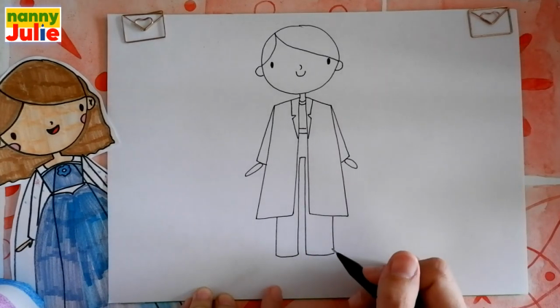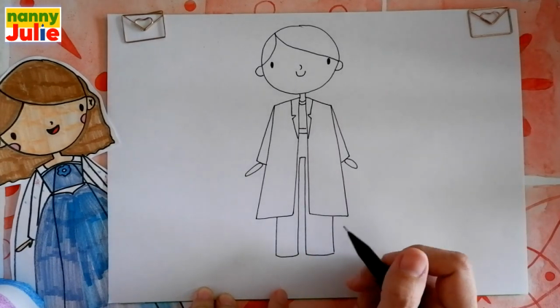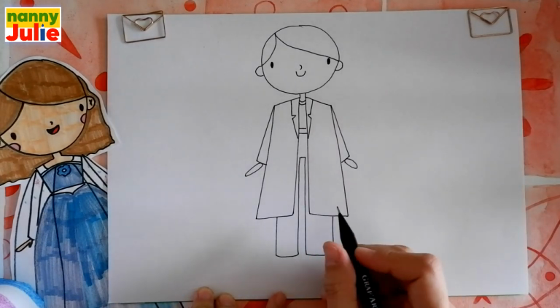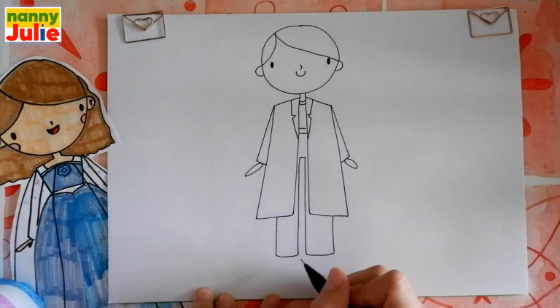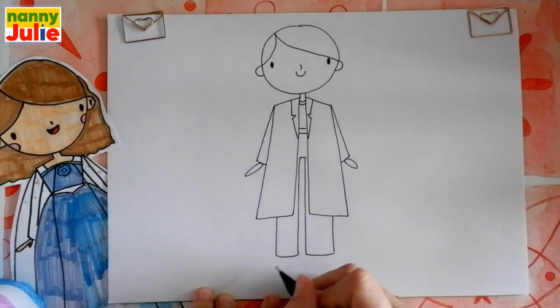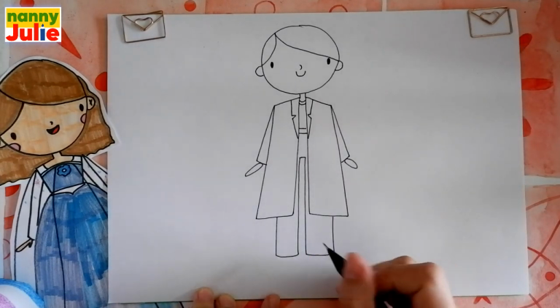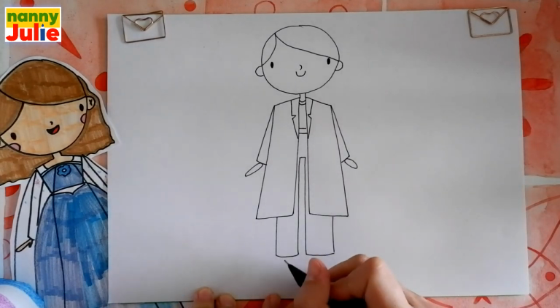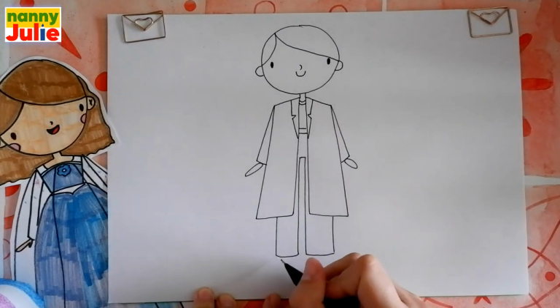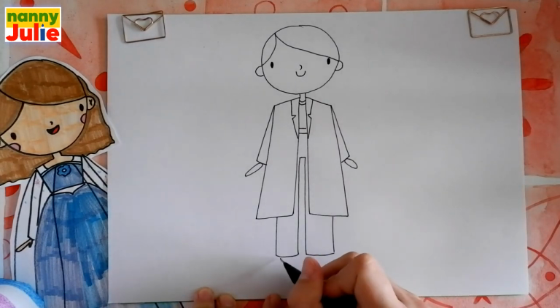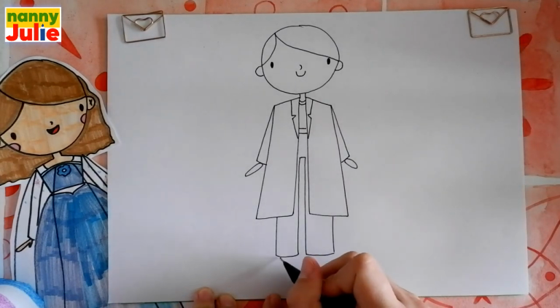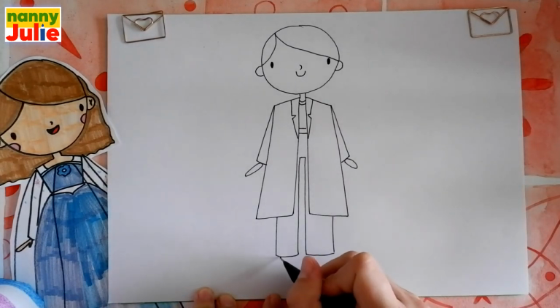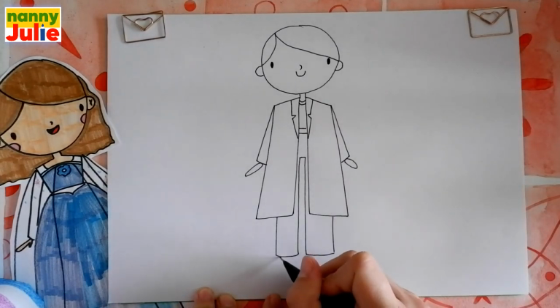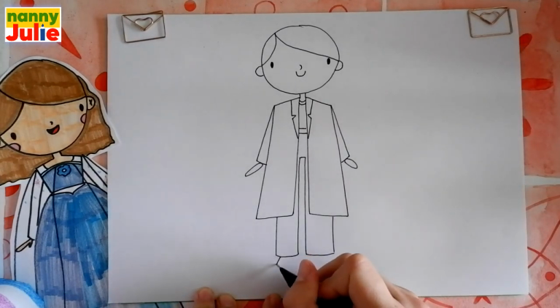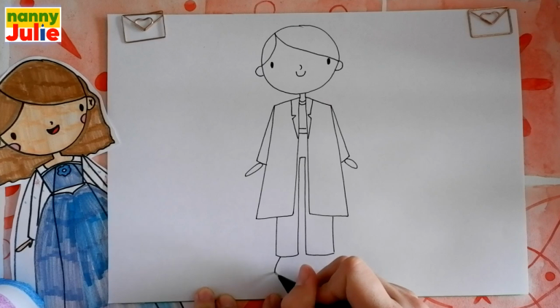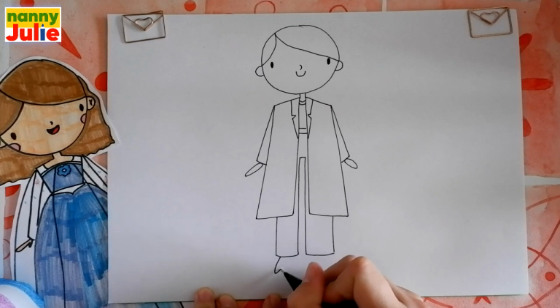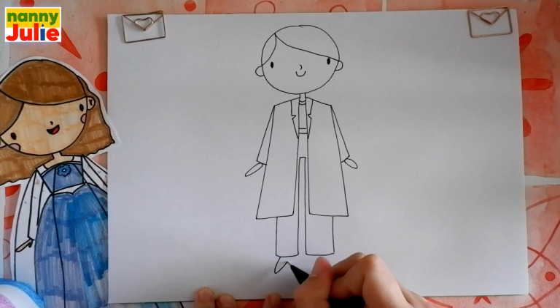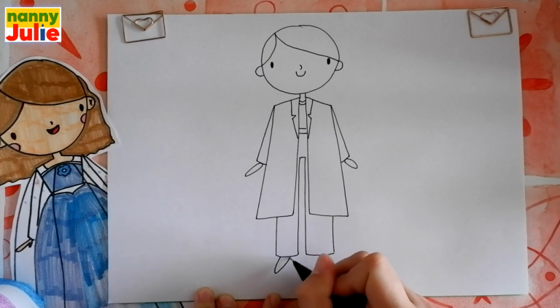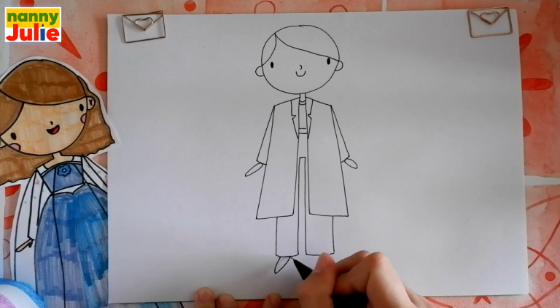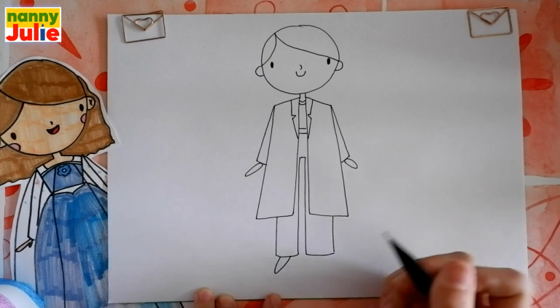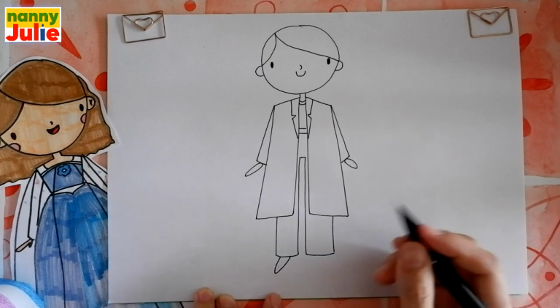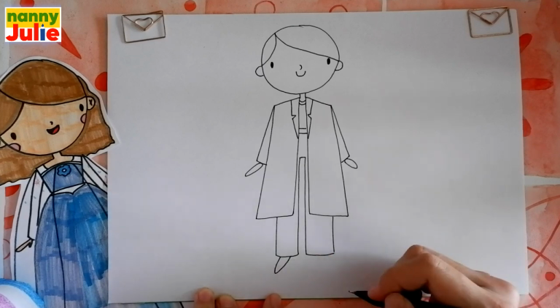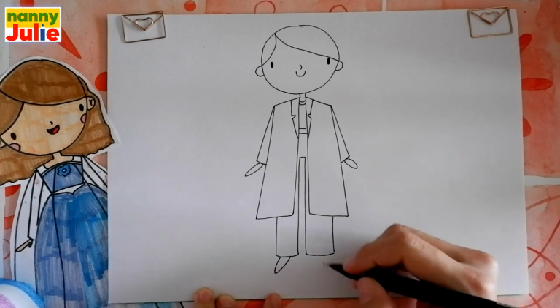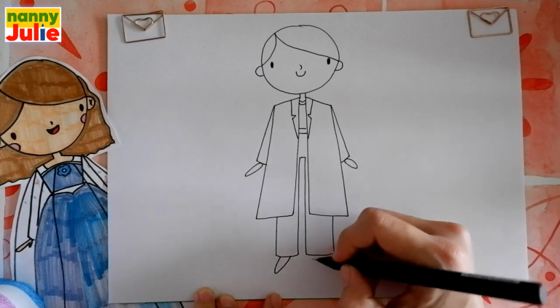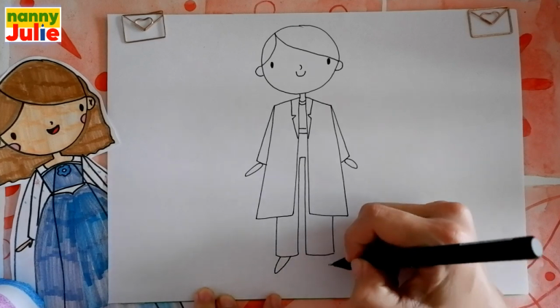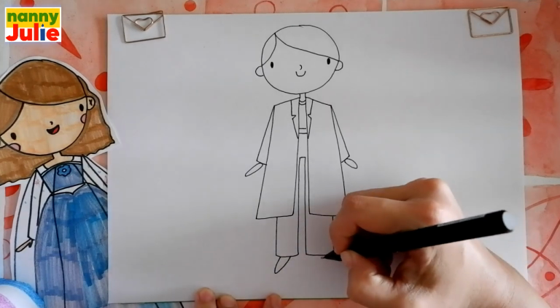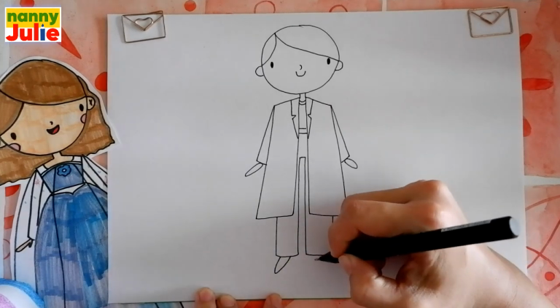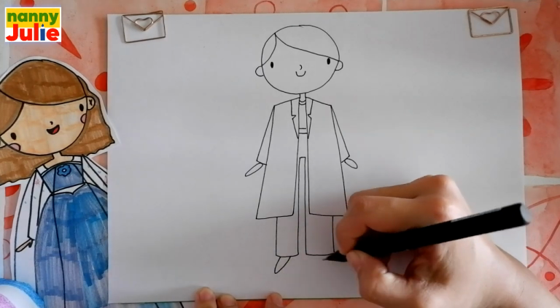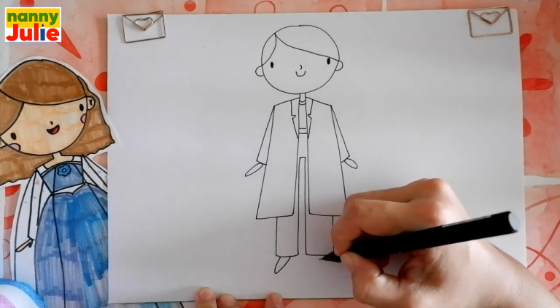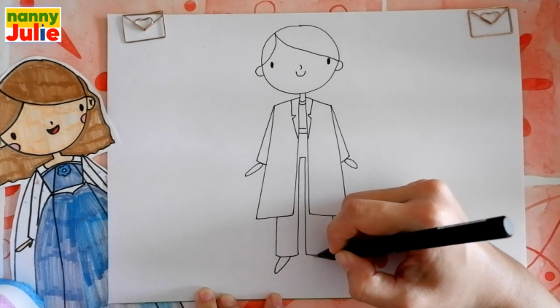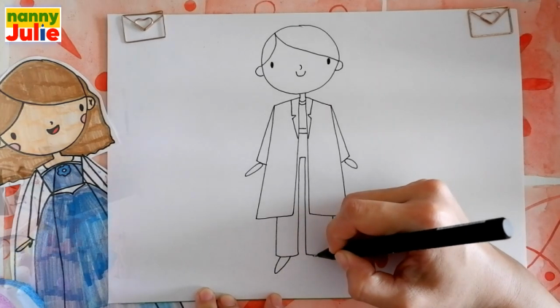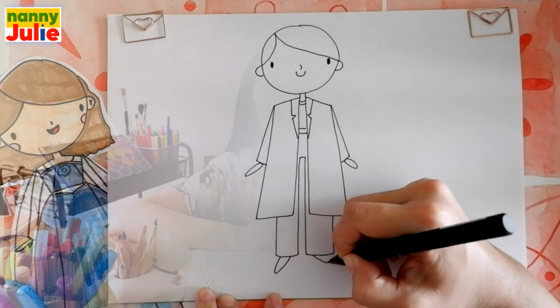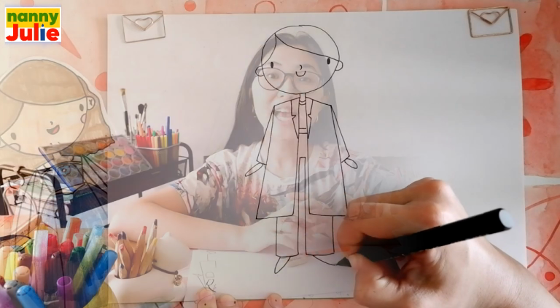Now let's draw her shoes: v-shape over here and on the right side.